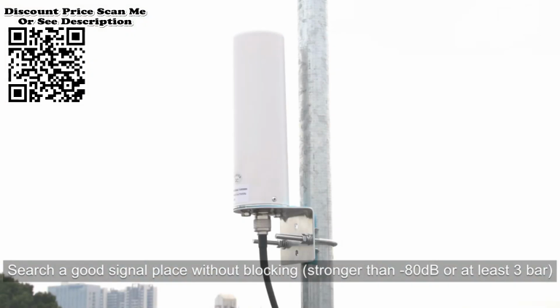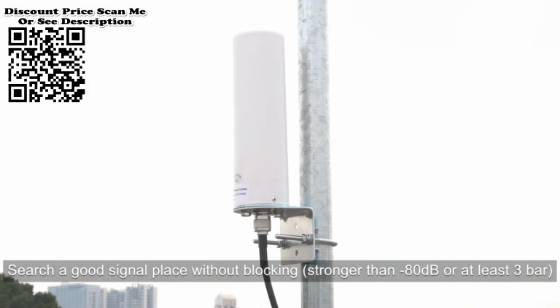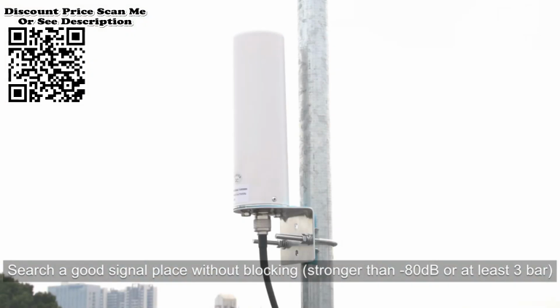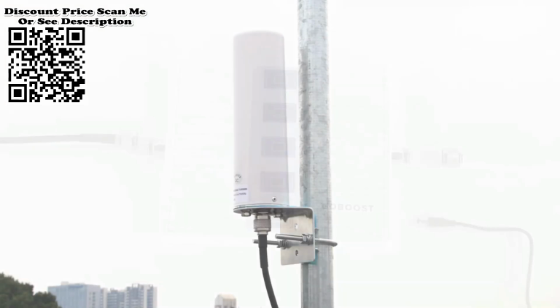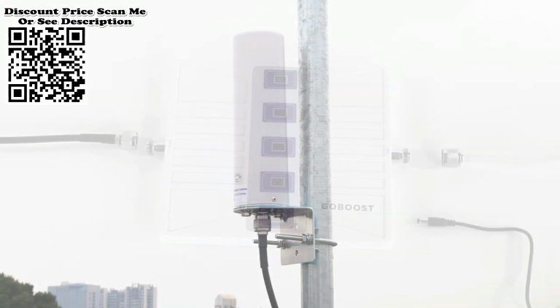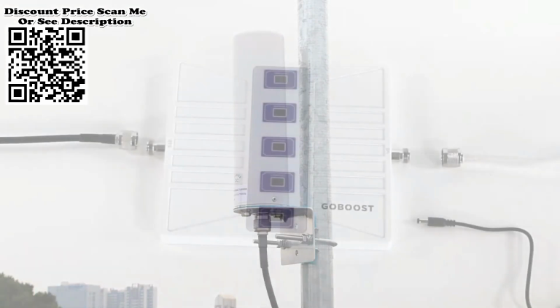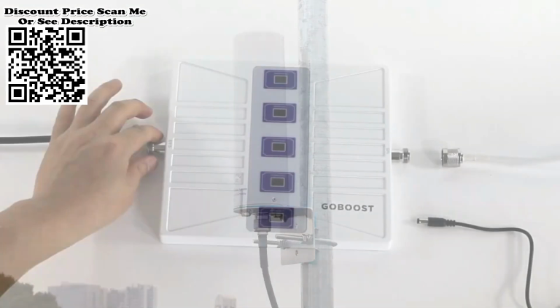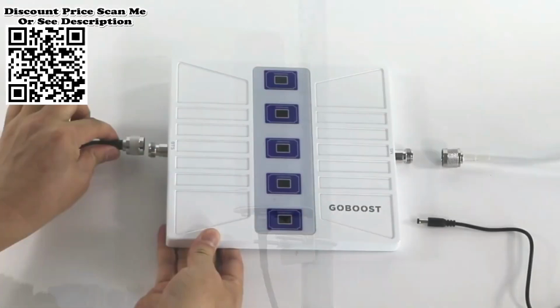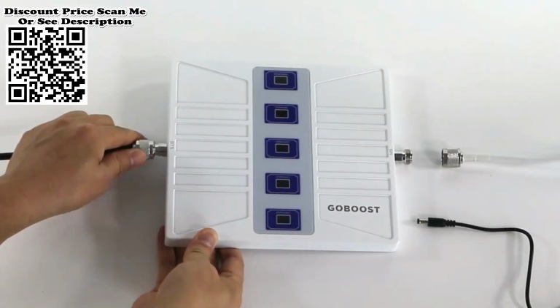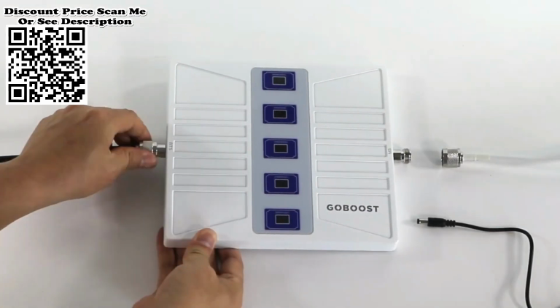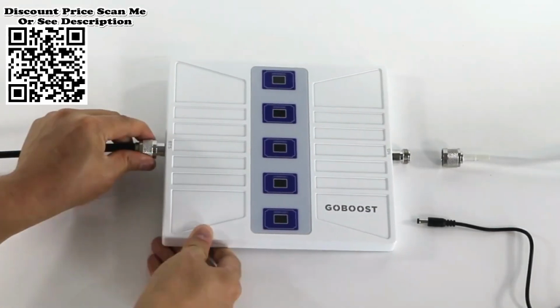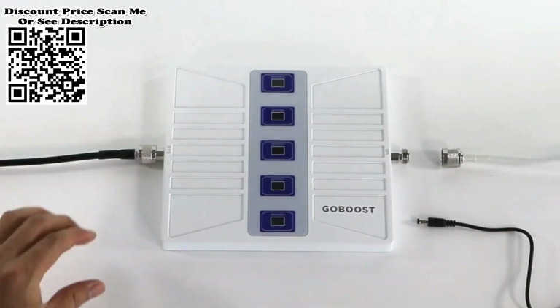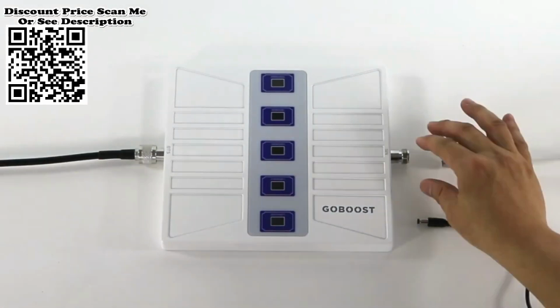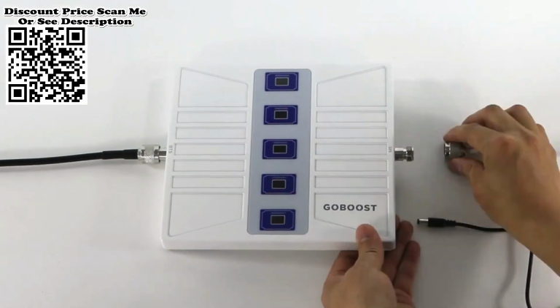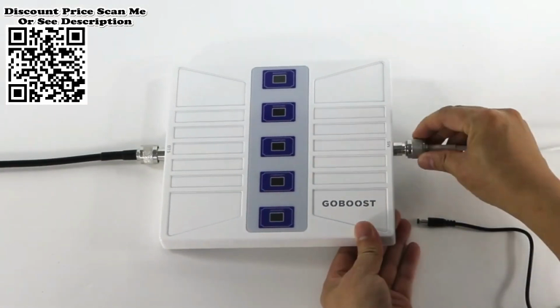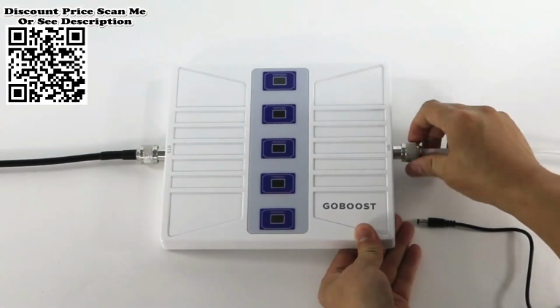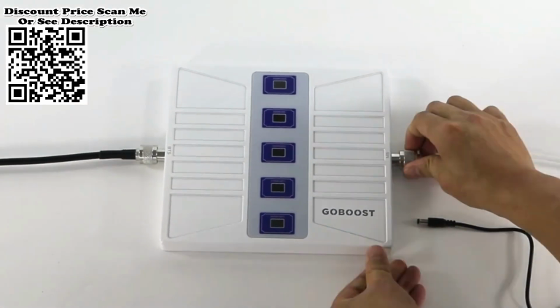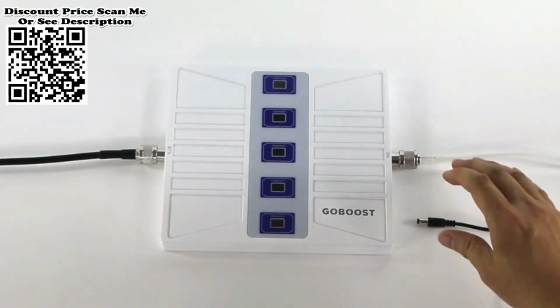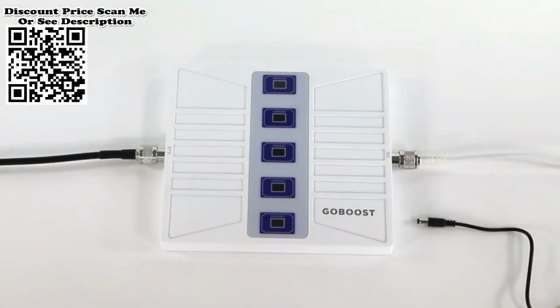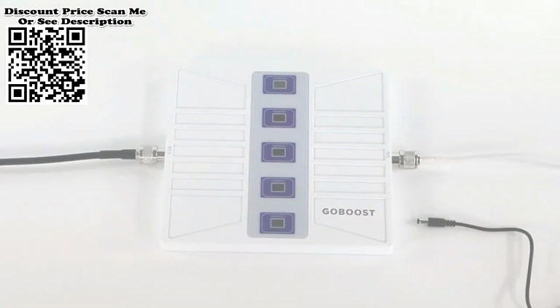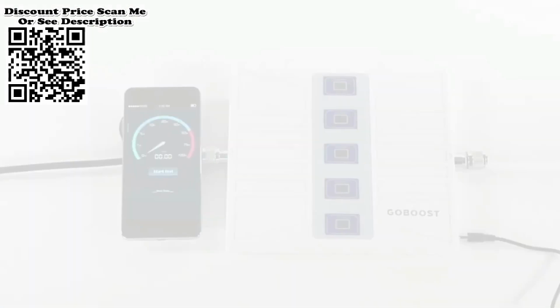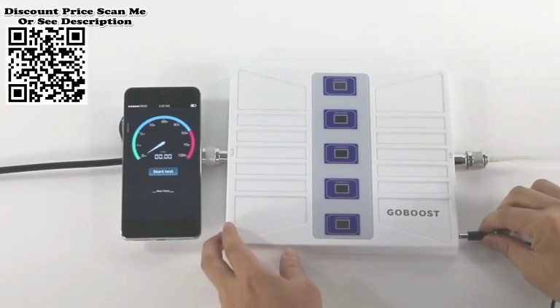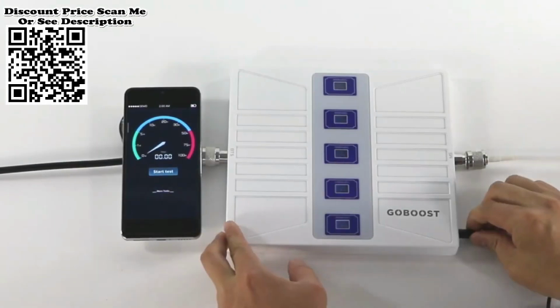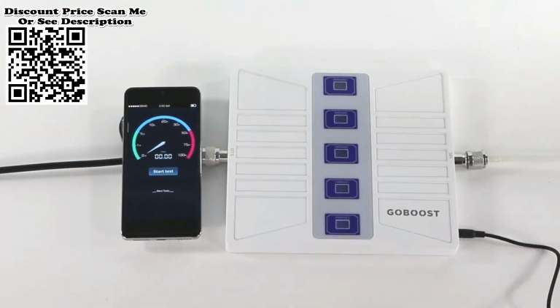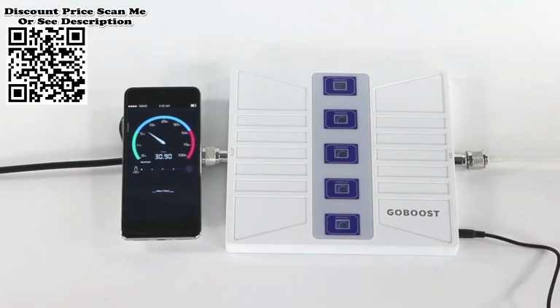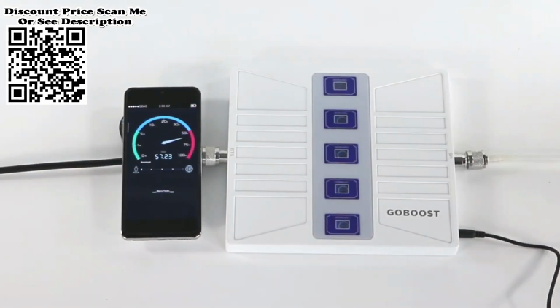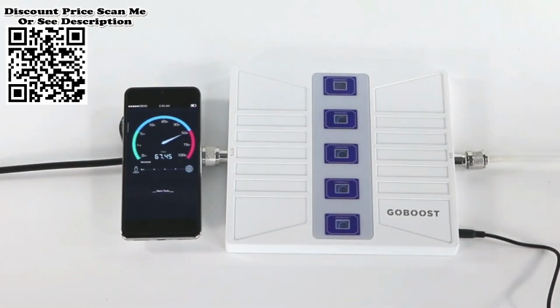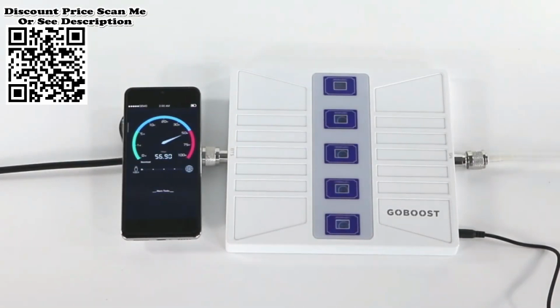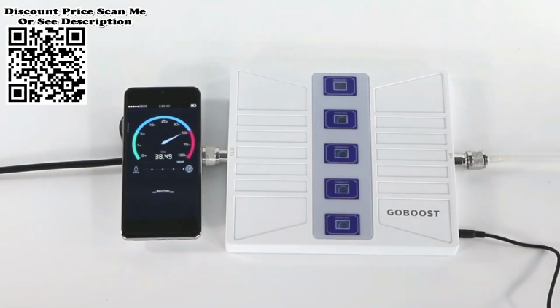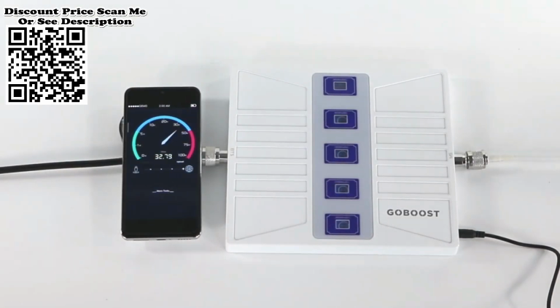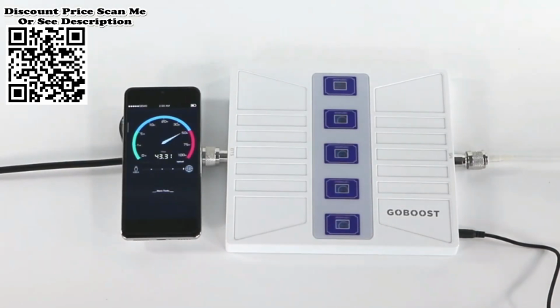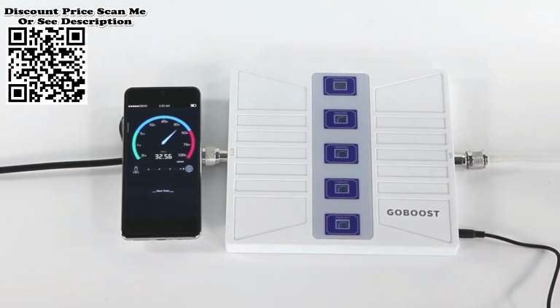Step 3: After finishing all parts, check whether all connections are well. Now you can turn on the power and check your mobile phone's signal strength.